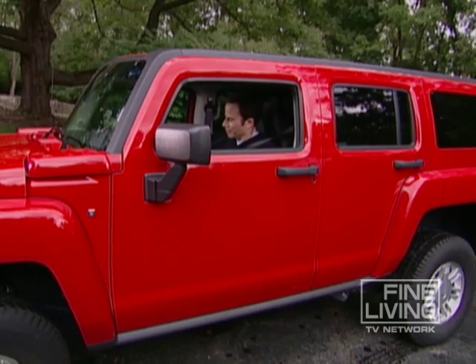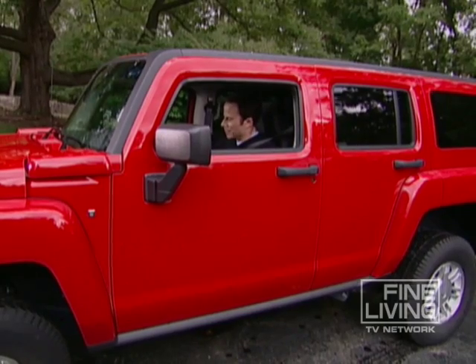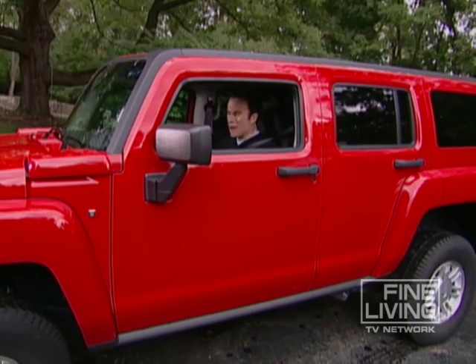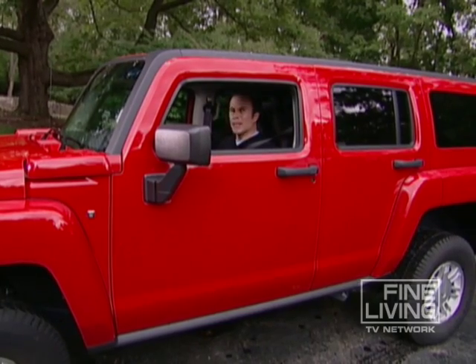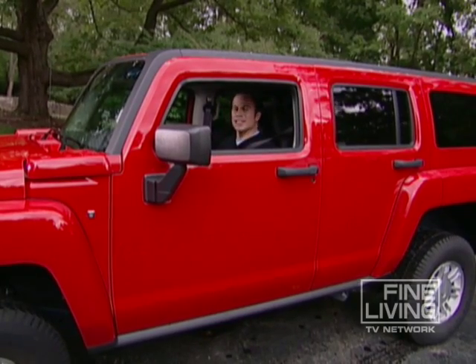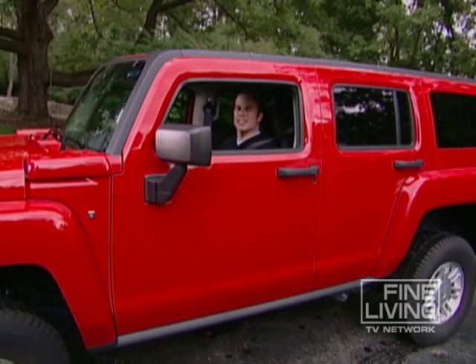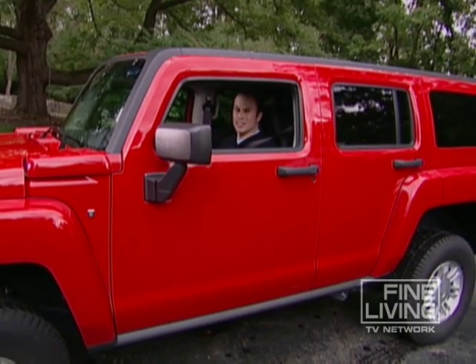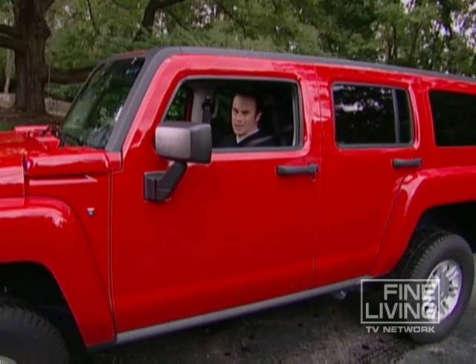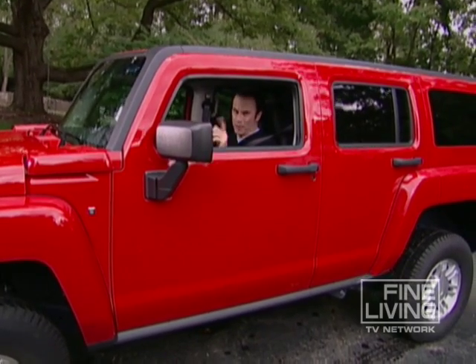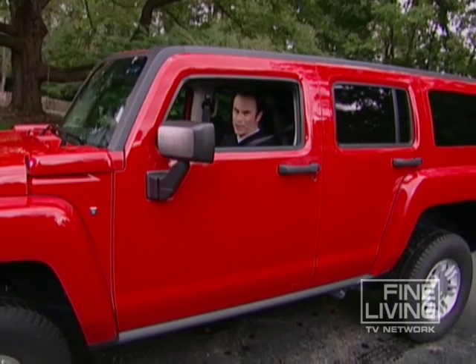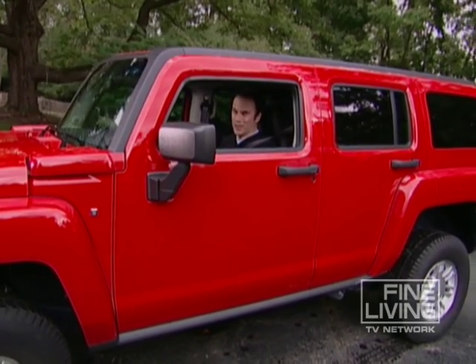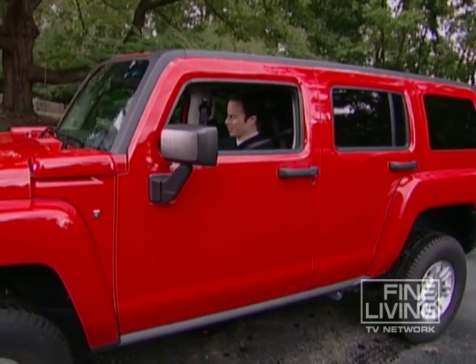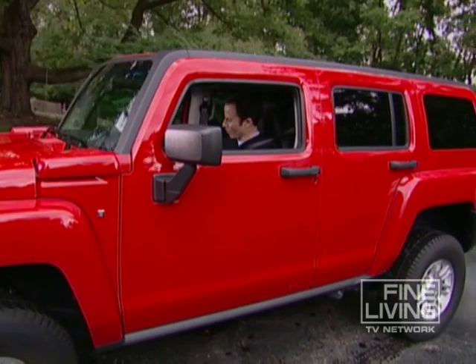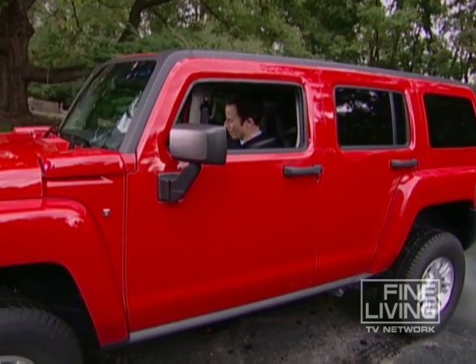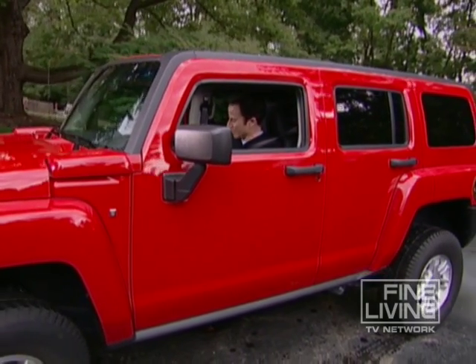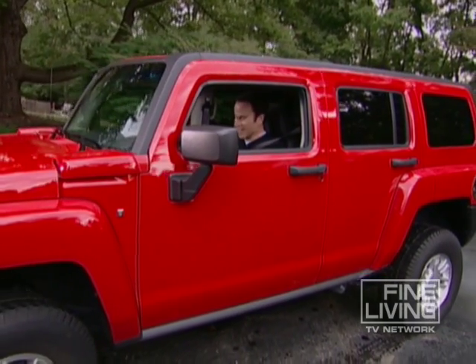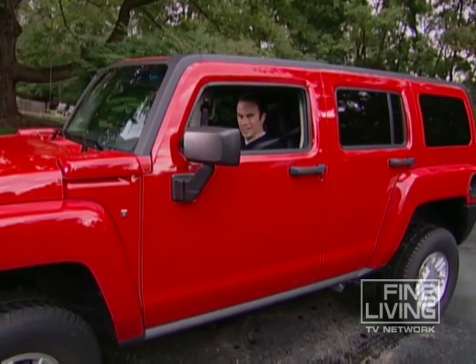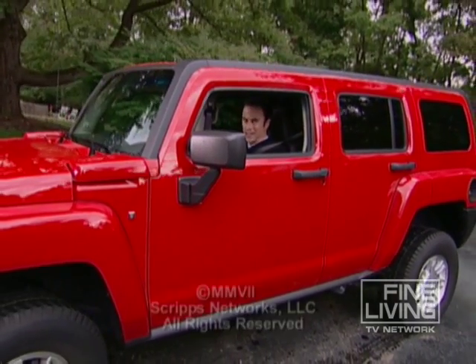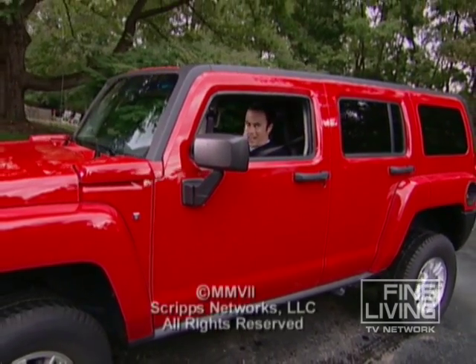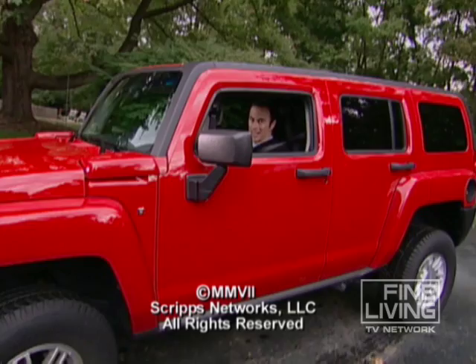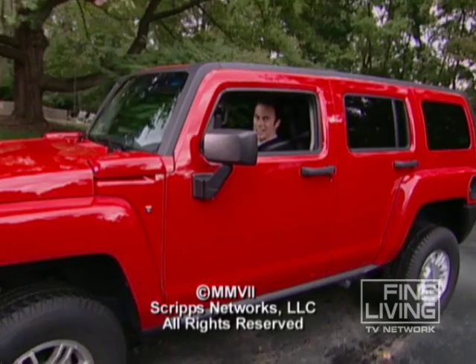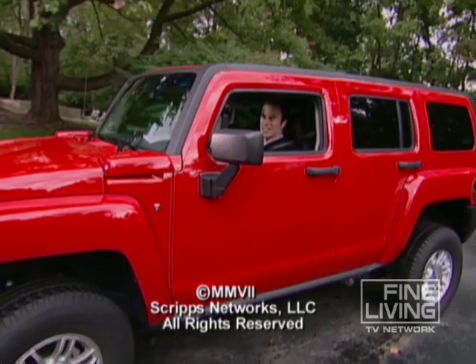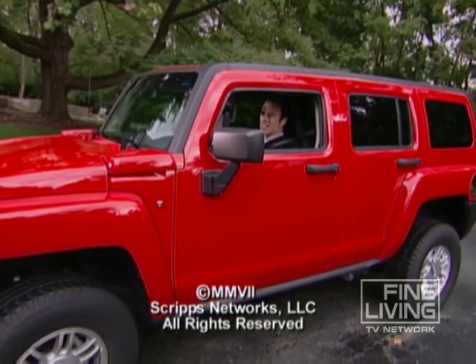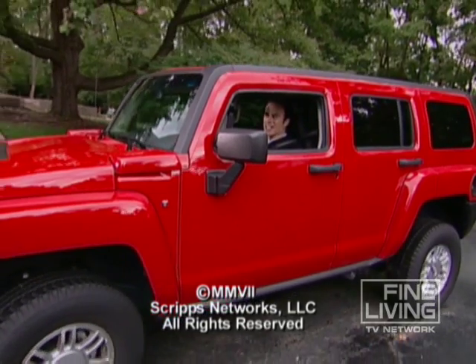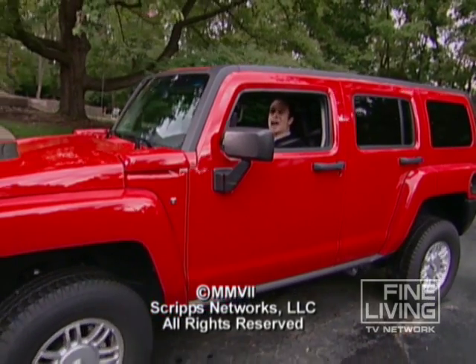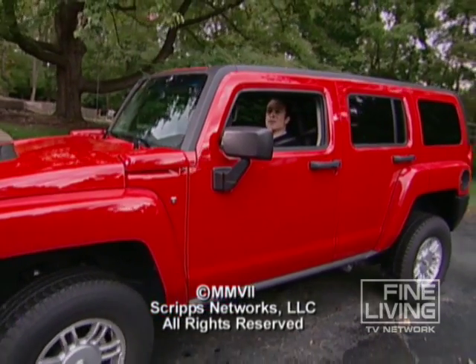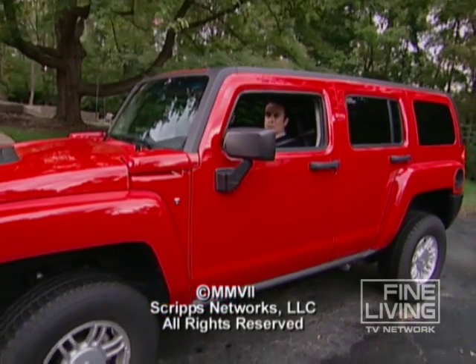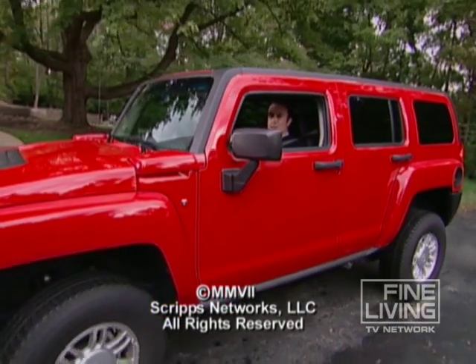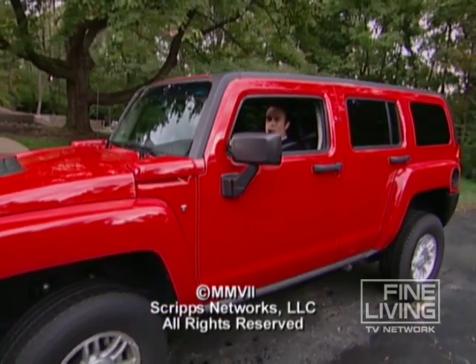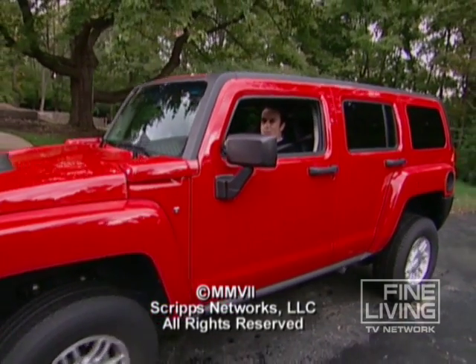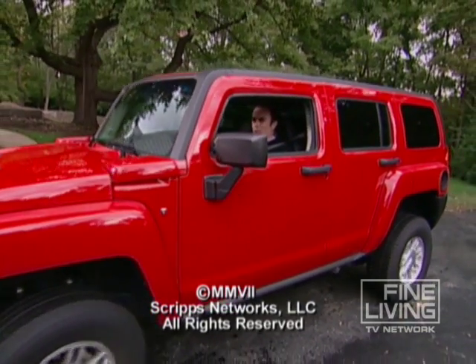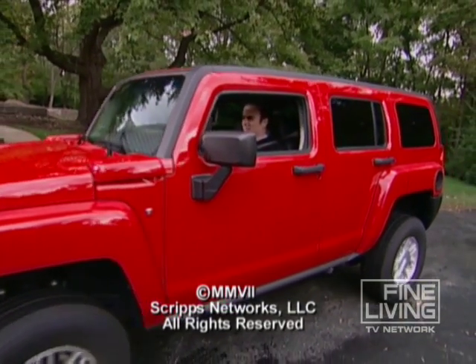Now, Leslie, just keep your fingers crossed that I can get this thing out of the driveway. I'll see you right here next time. Stay tuned.